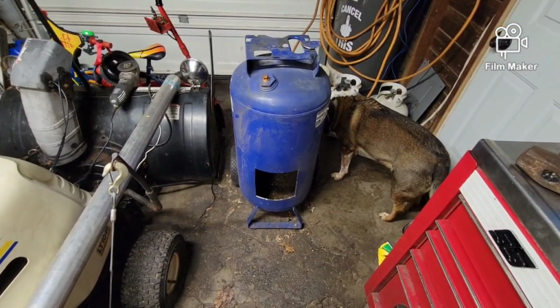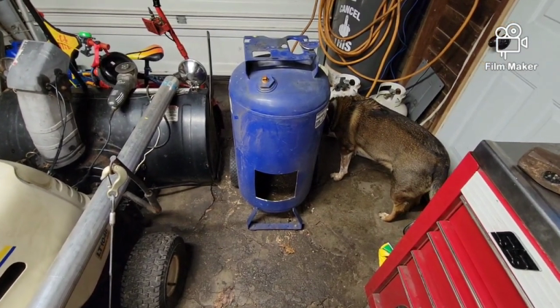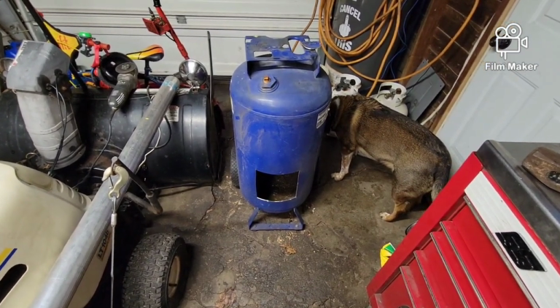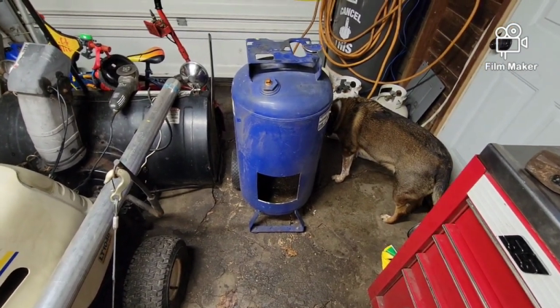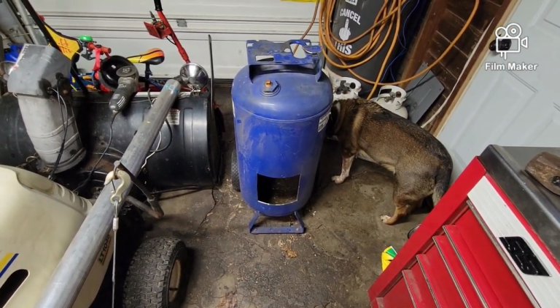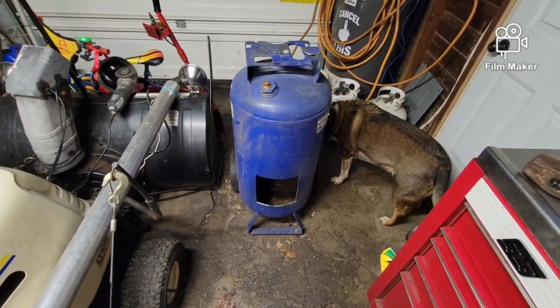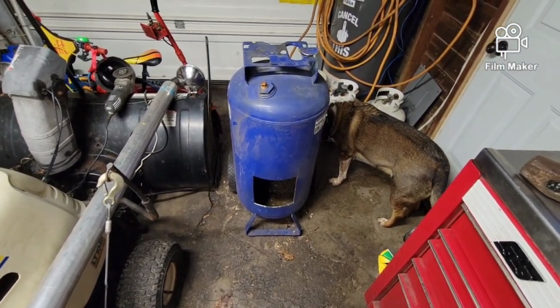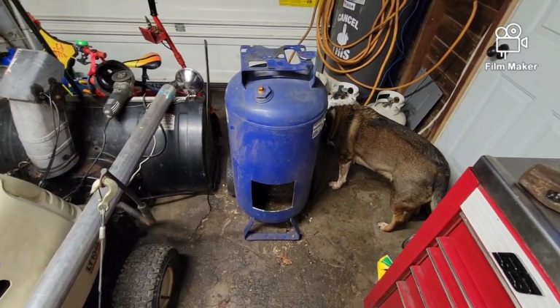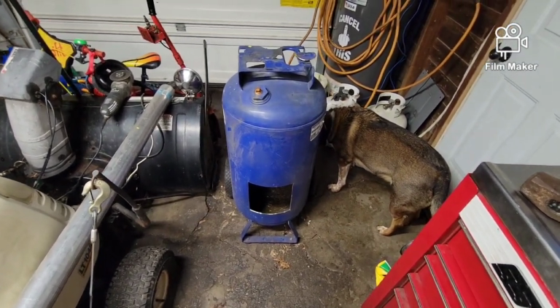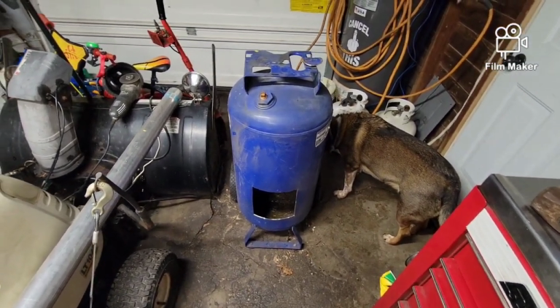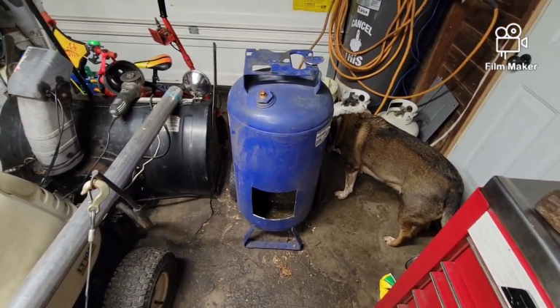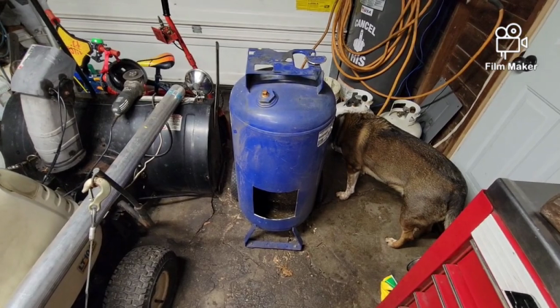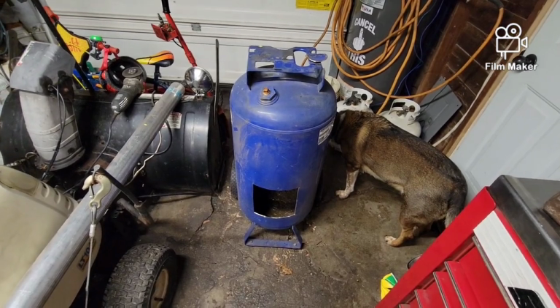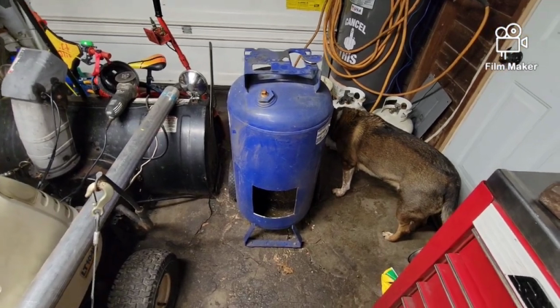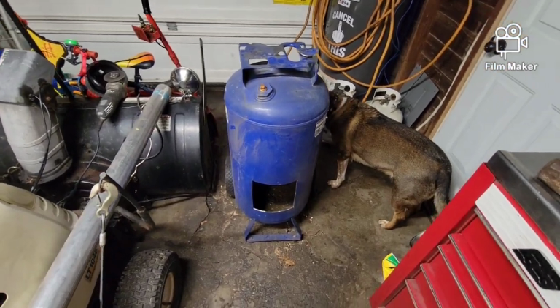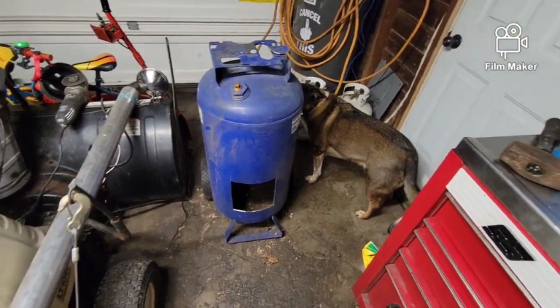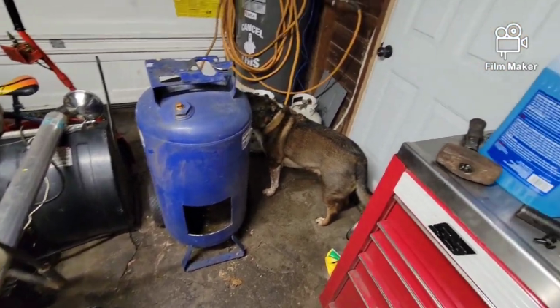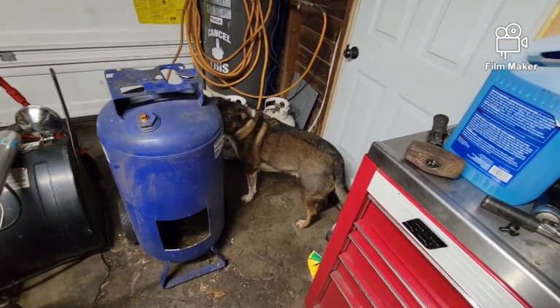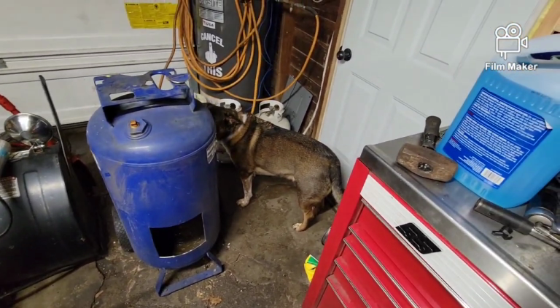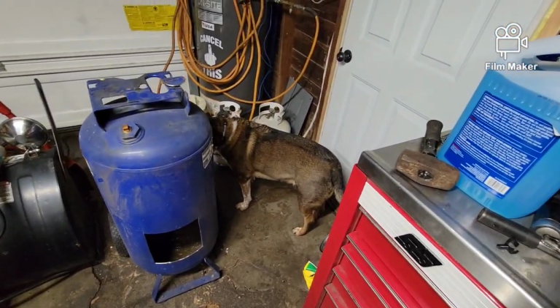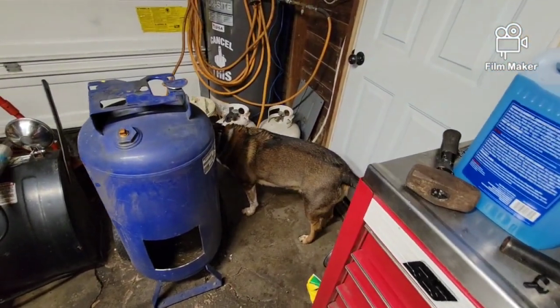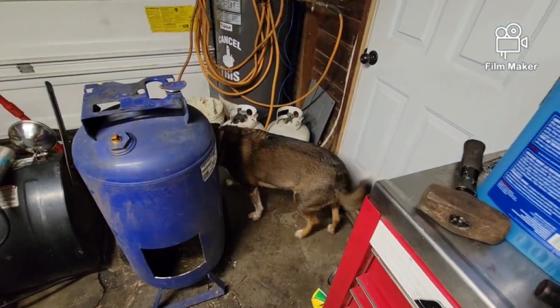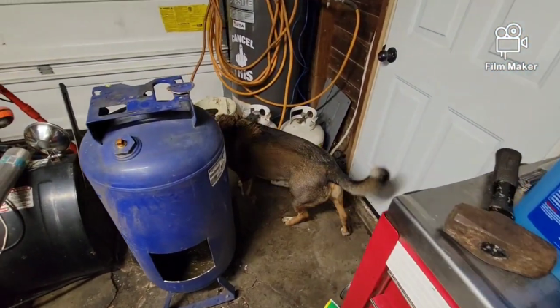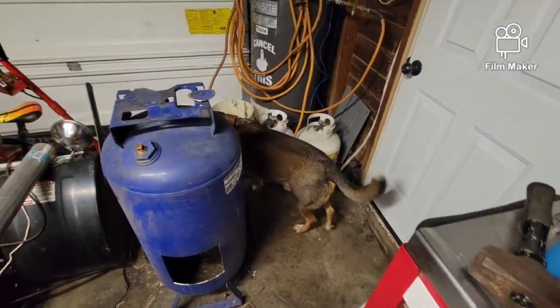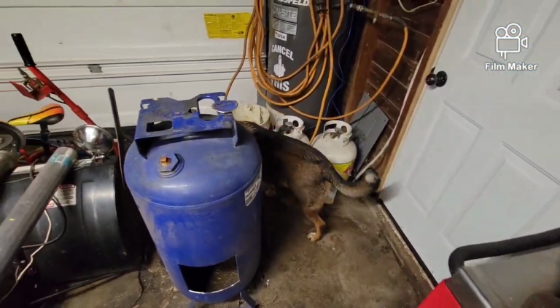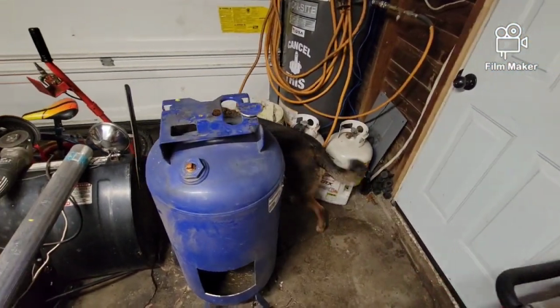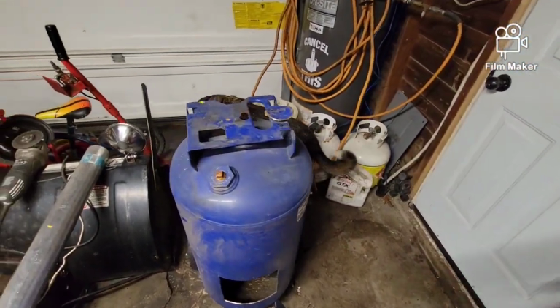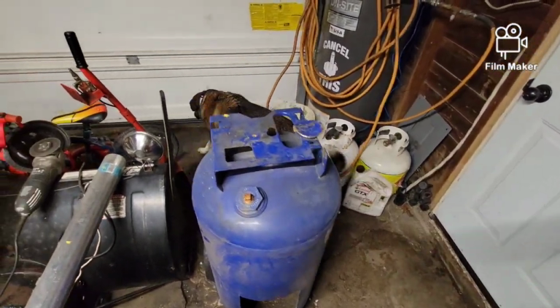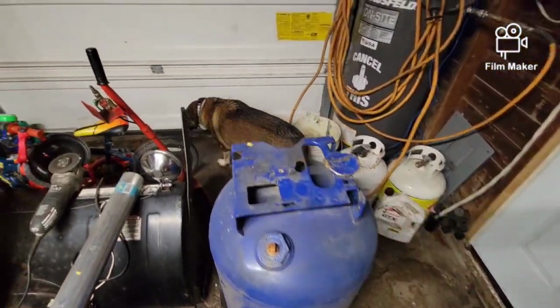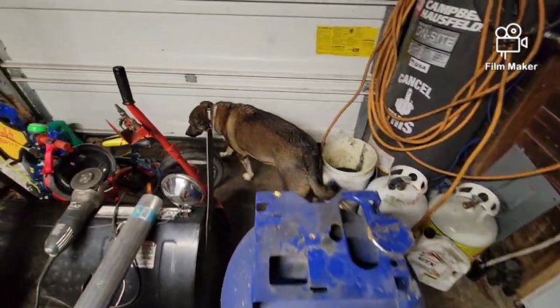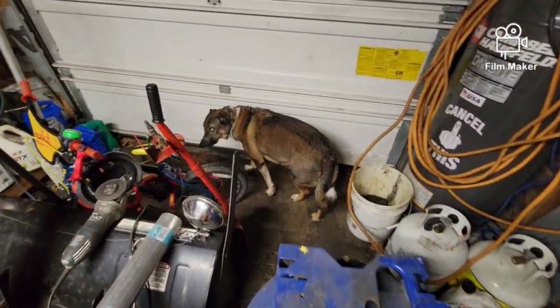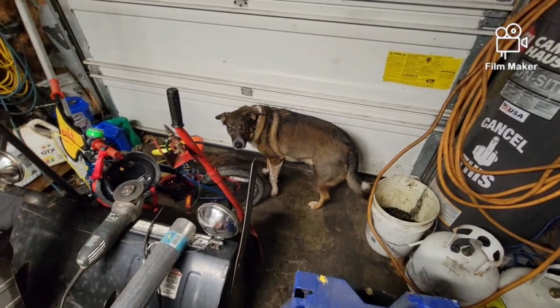Welcome to the last video of 2023. We got the puppy — Delco, the Delco puppy.